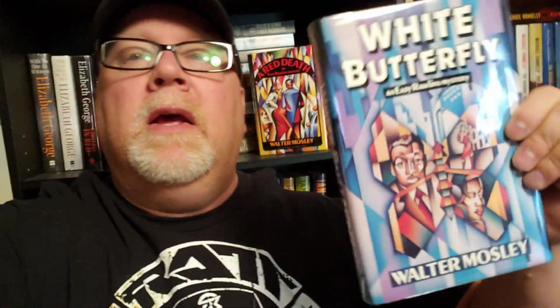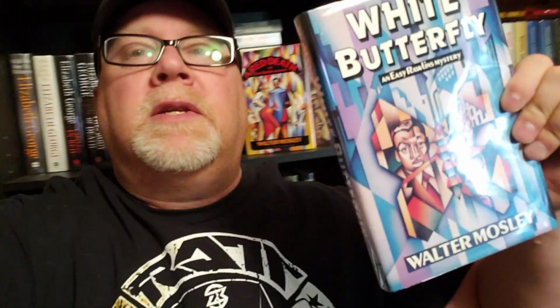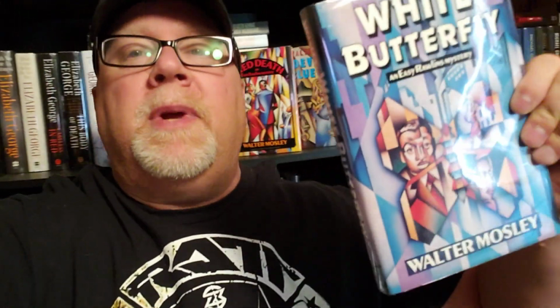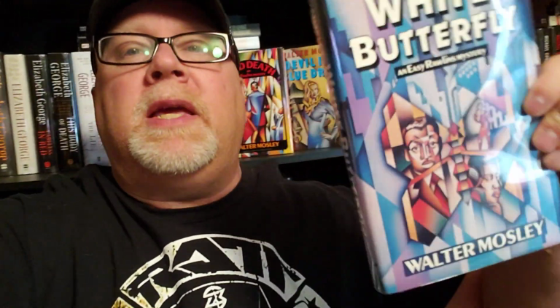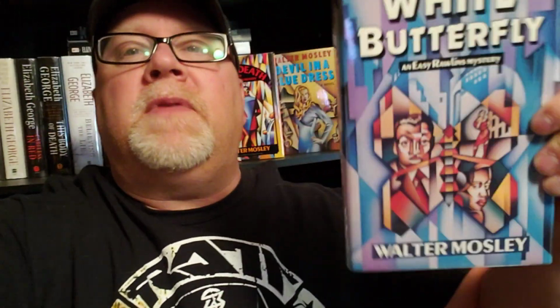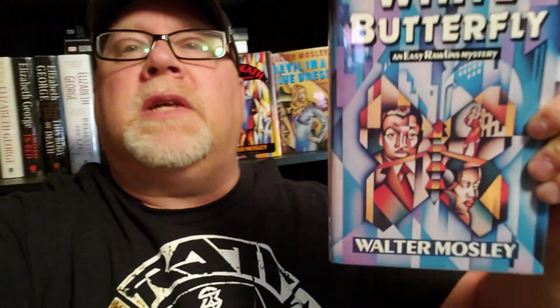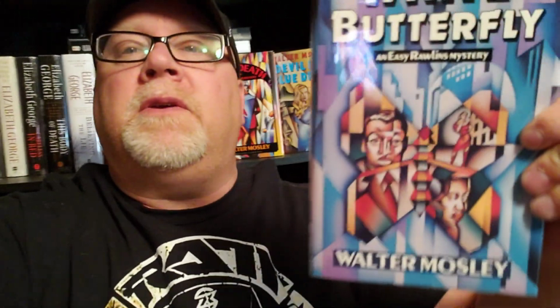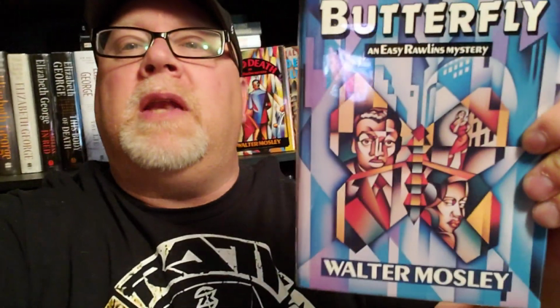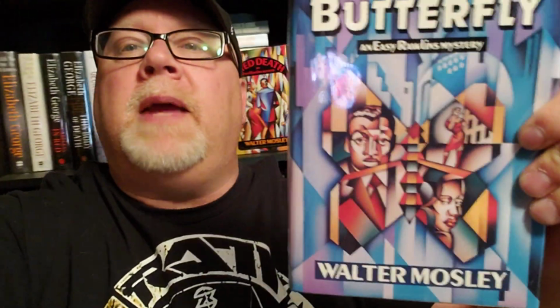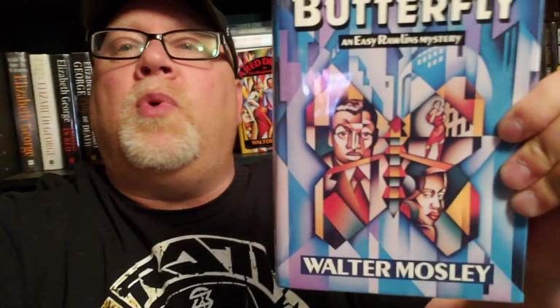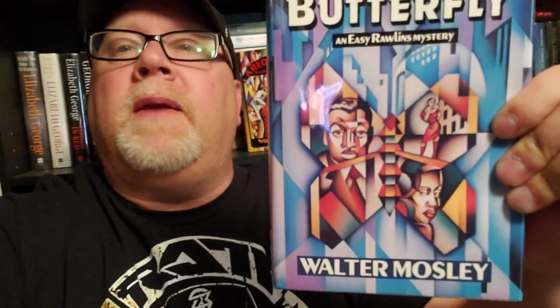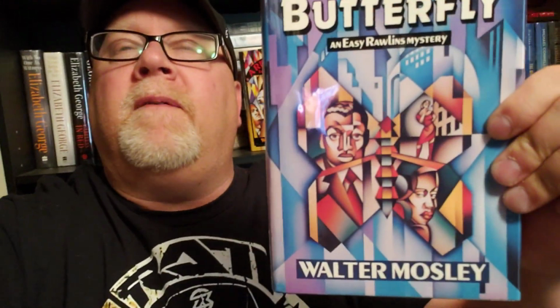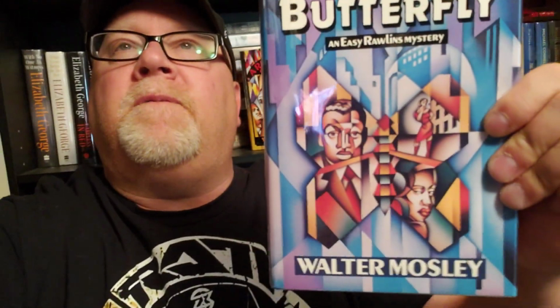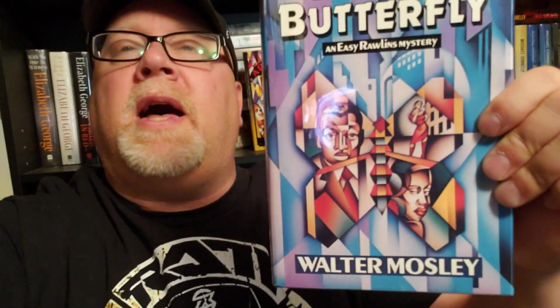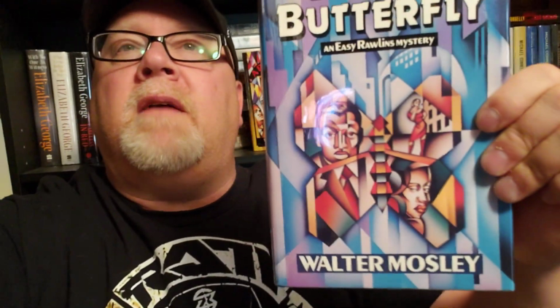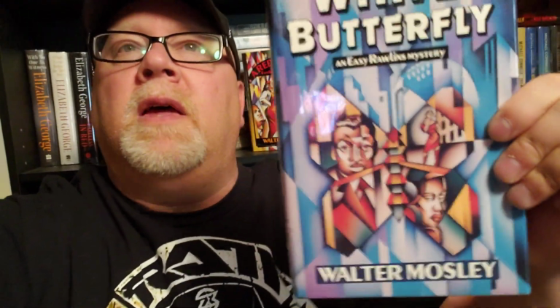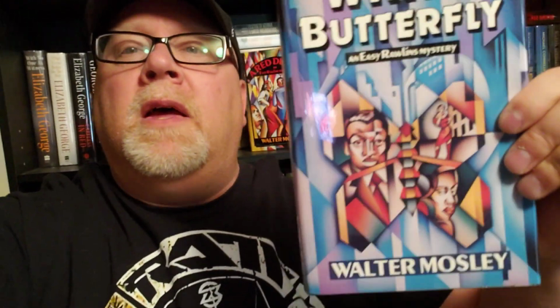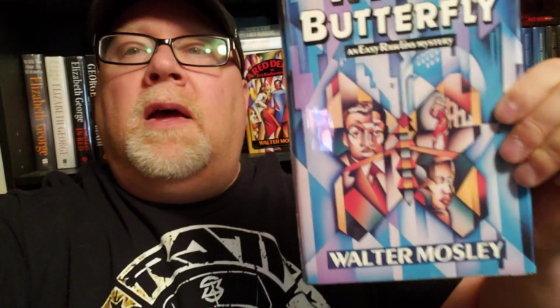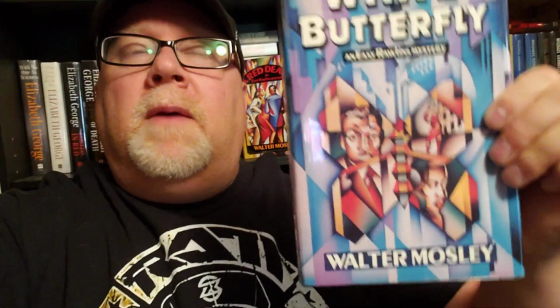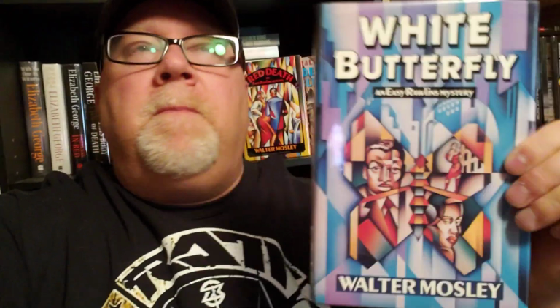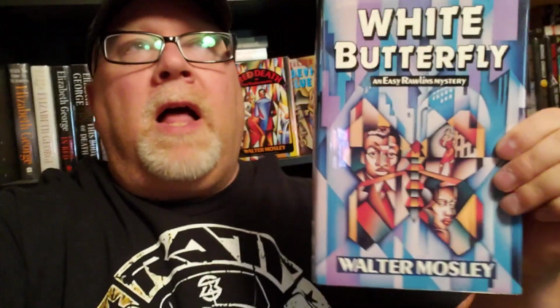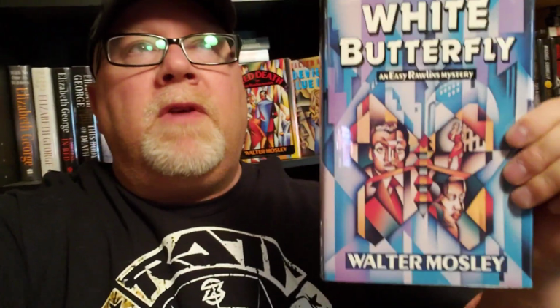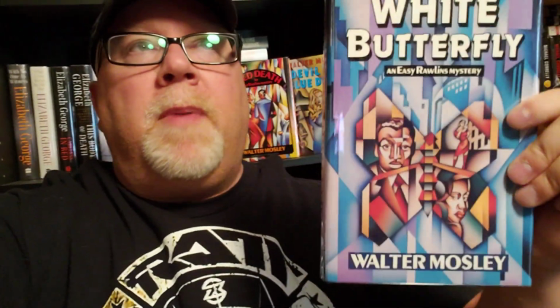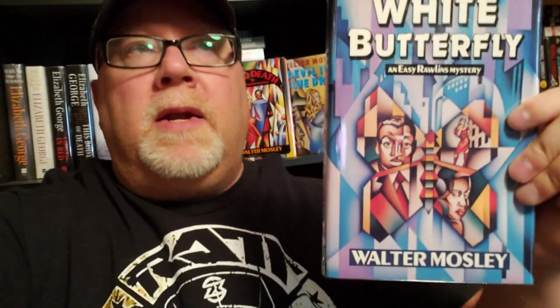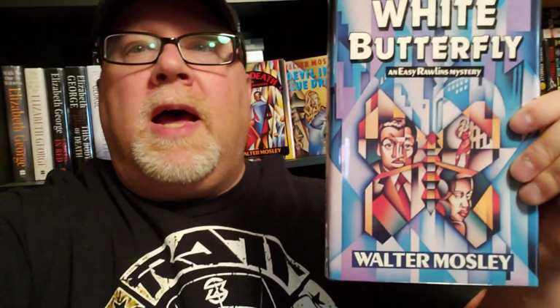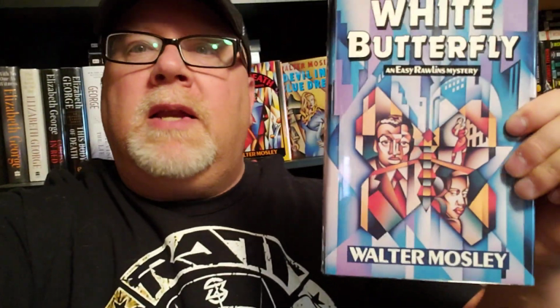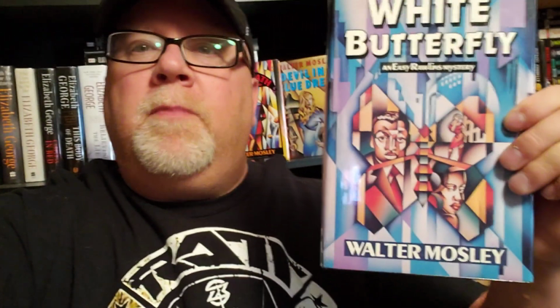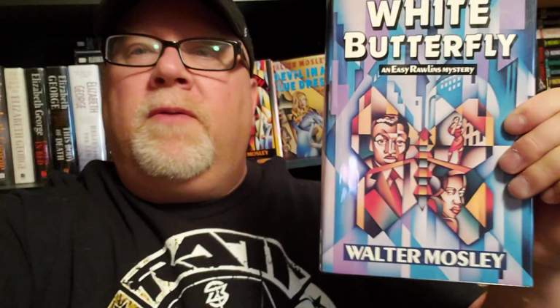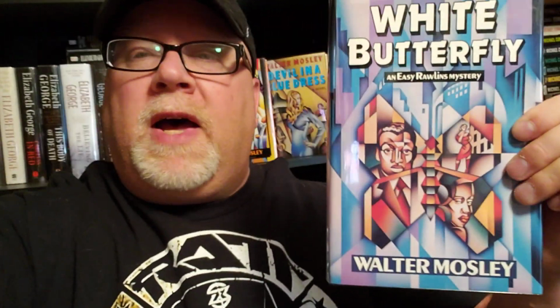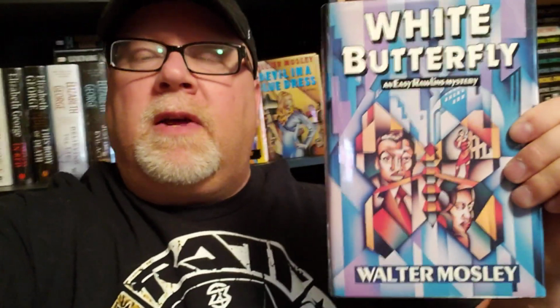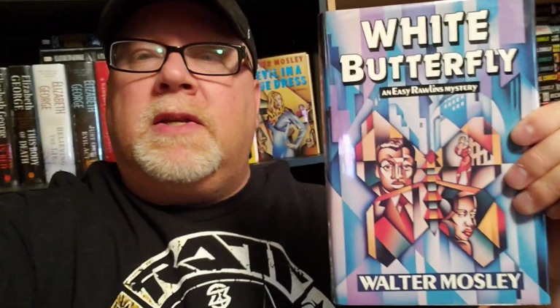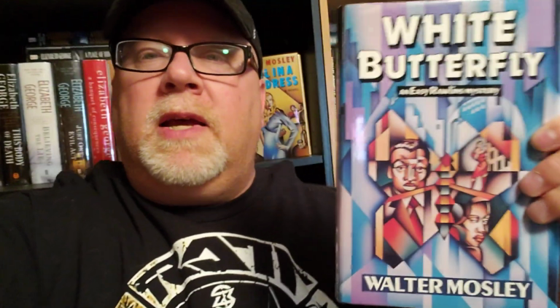I'm going to give this a 9.5 out of 10. This is just a great series.